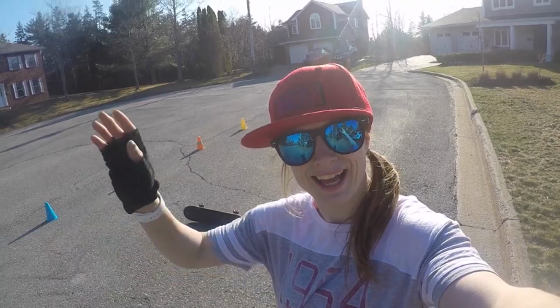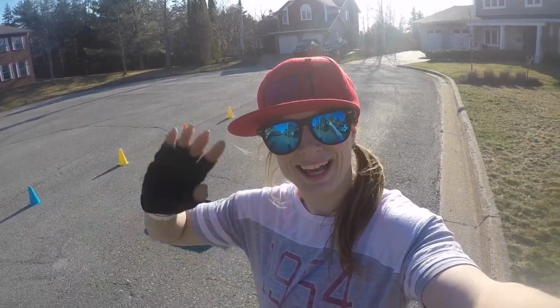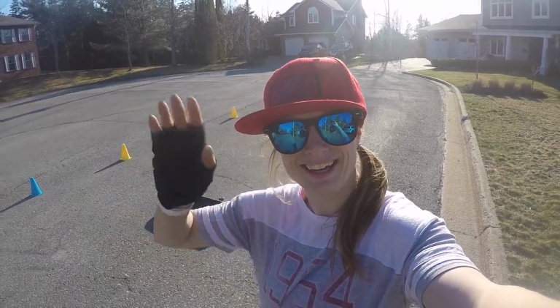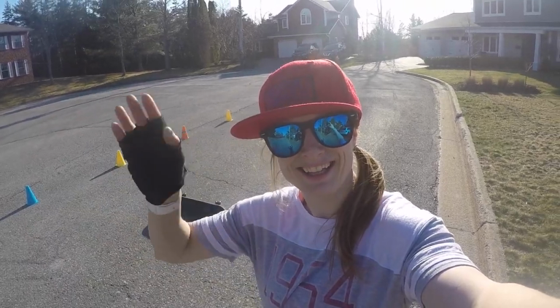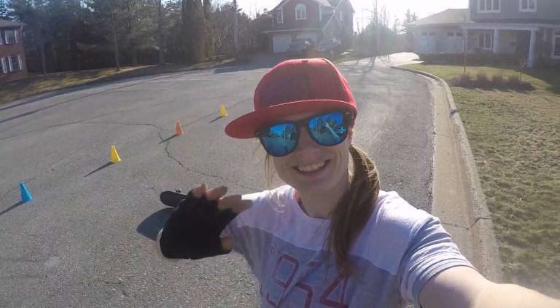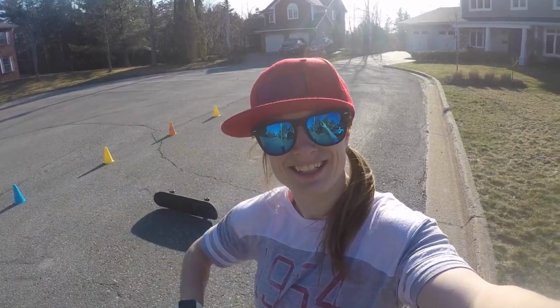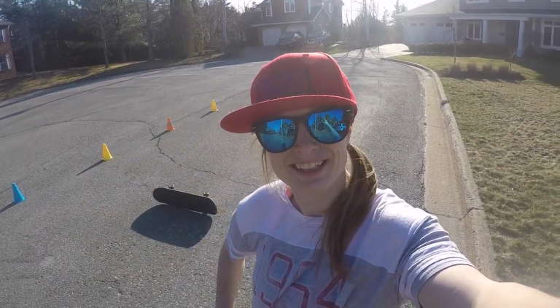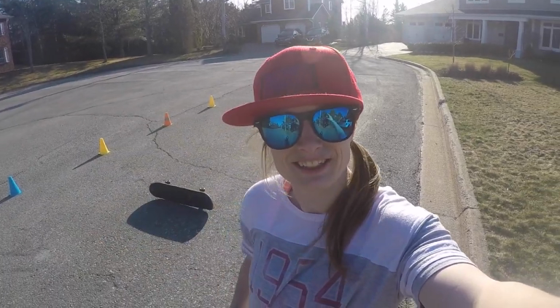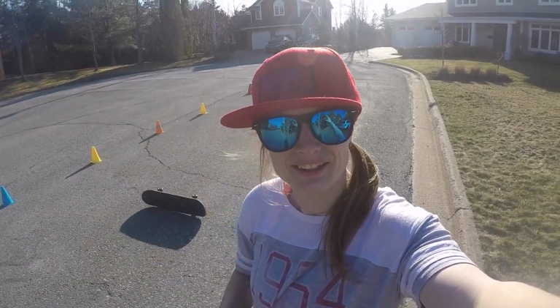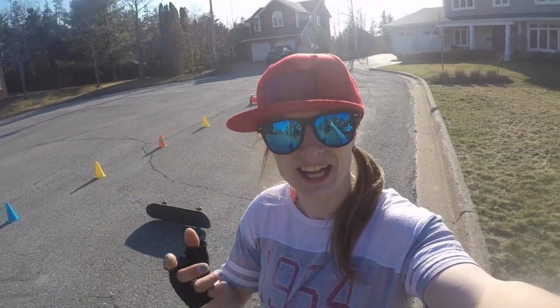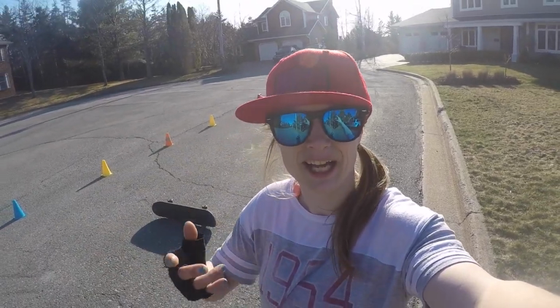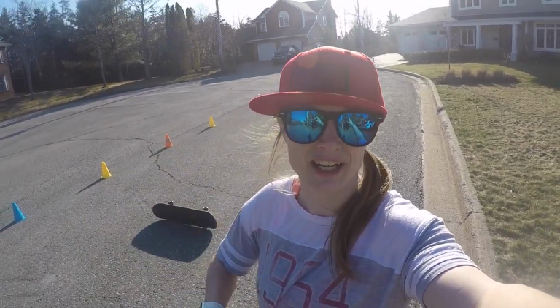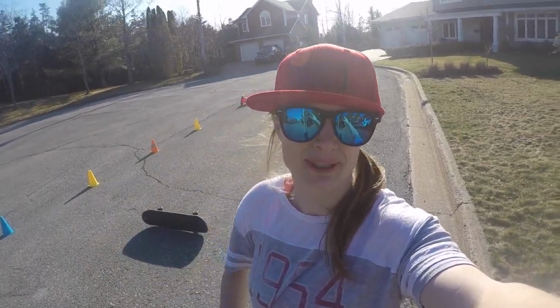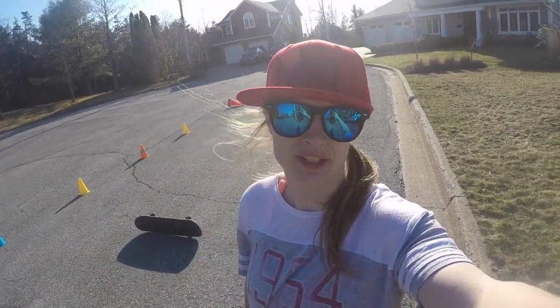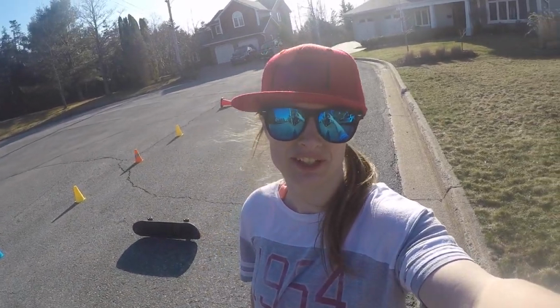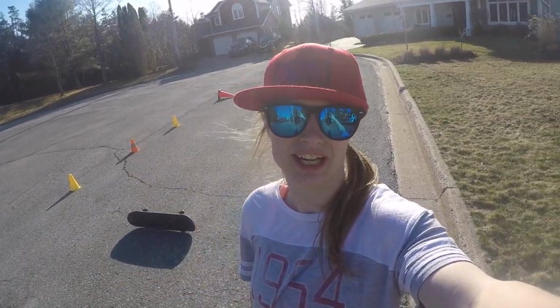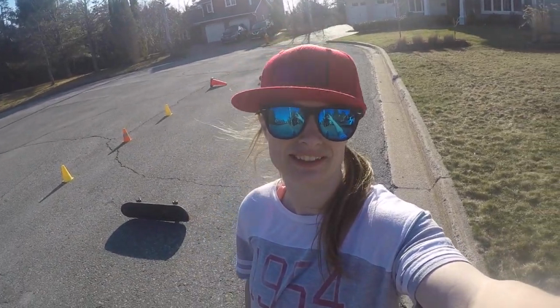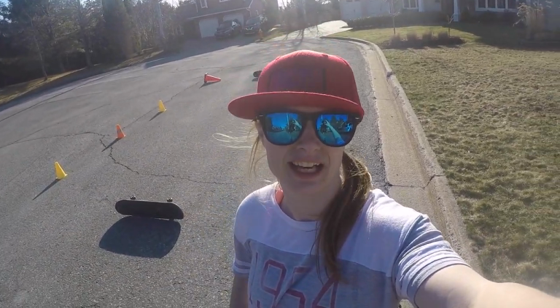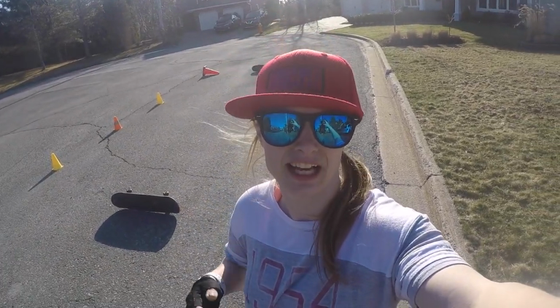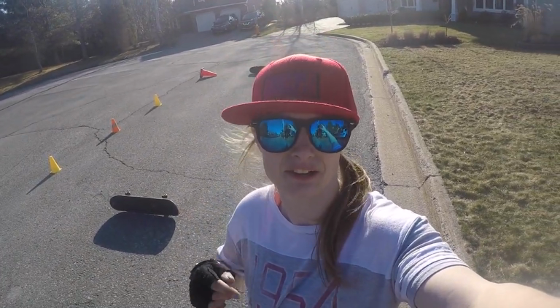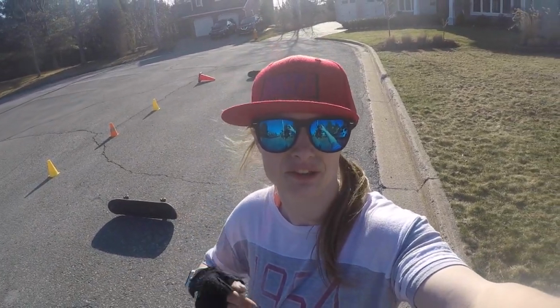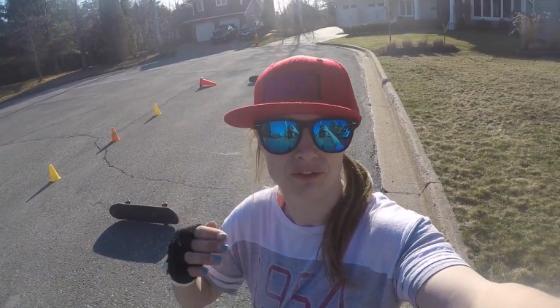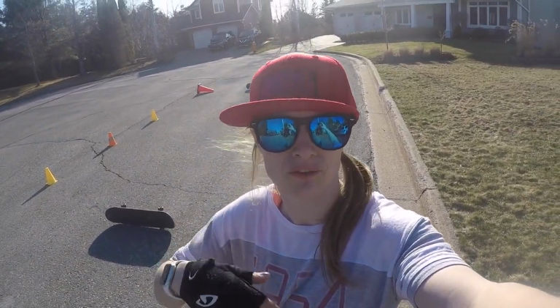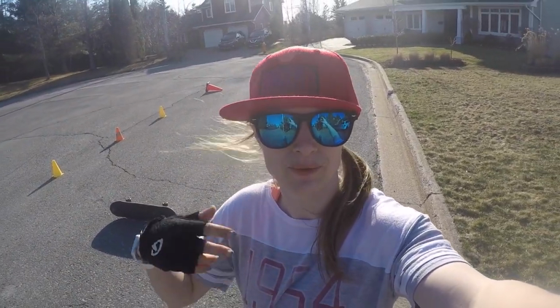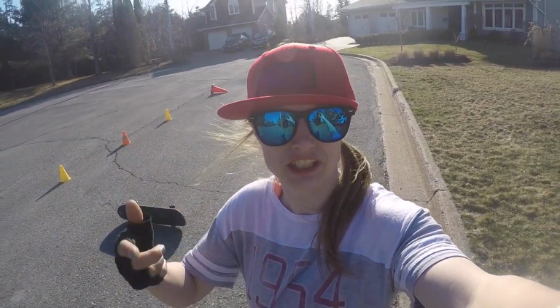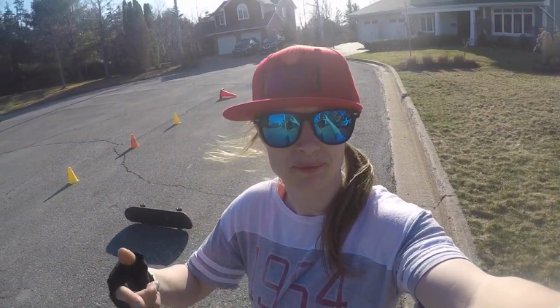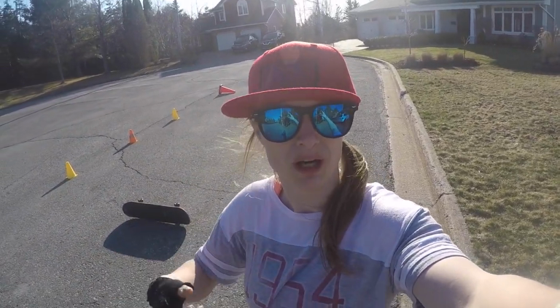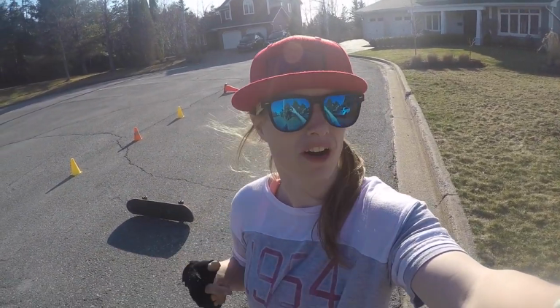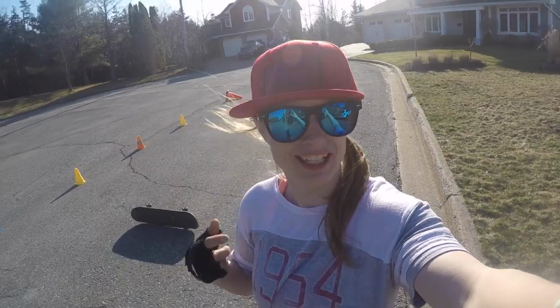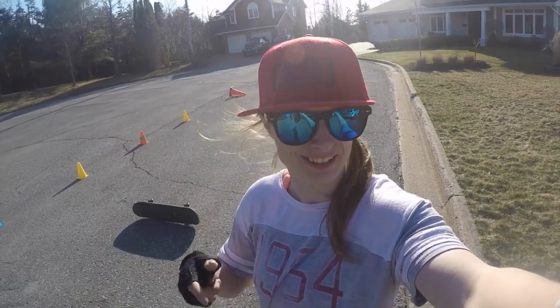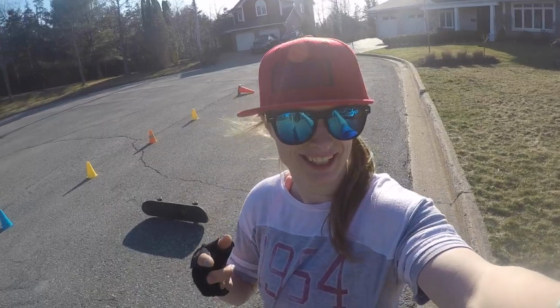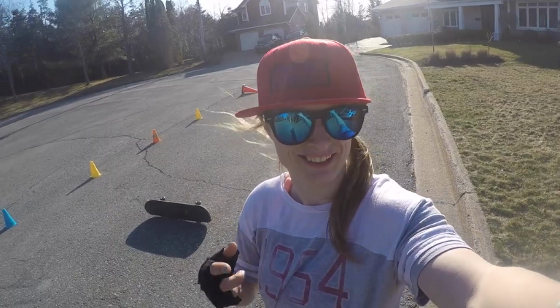Hey guys! So today I'm going to be showing you guys how to forward jump on a unicycle.